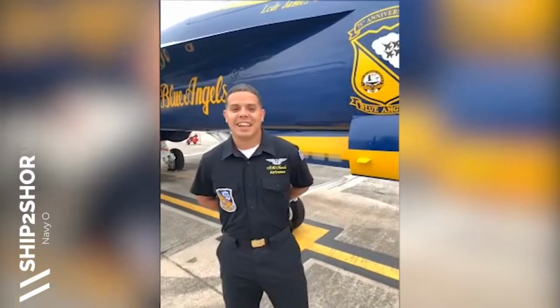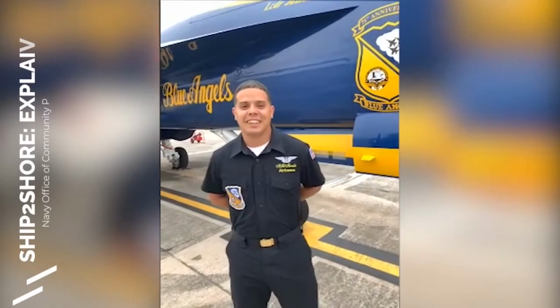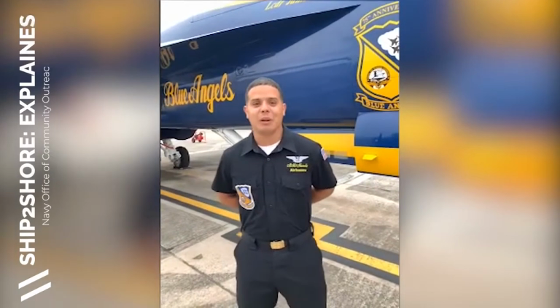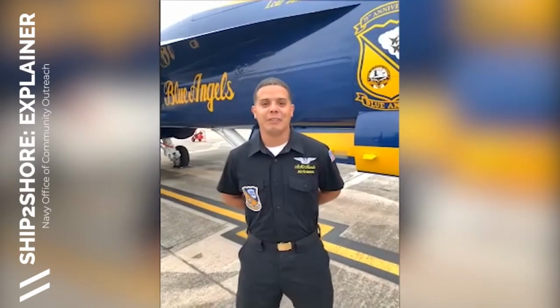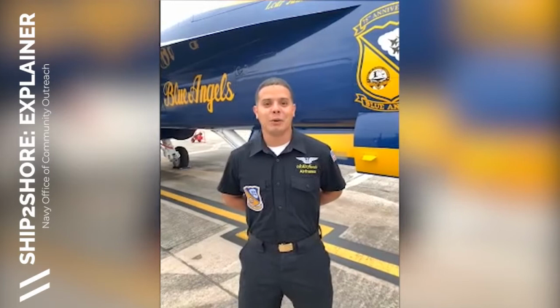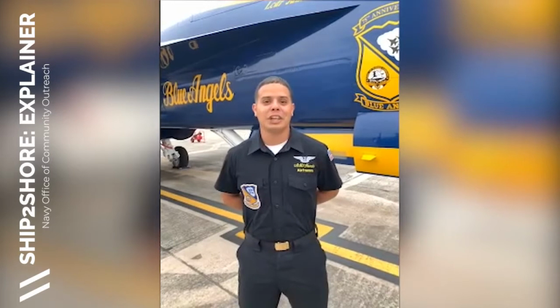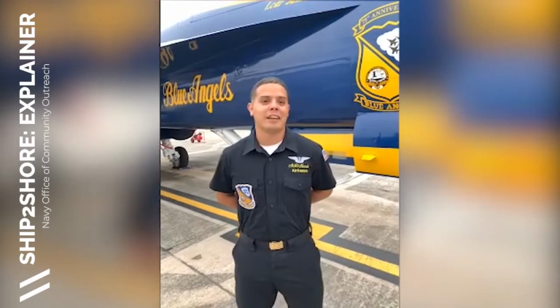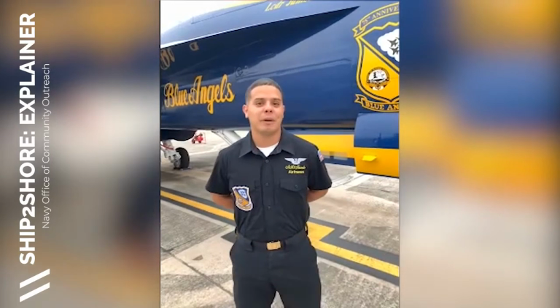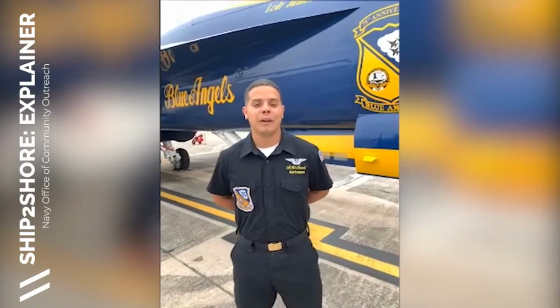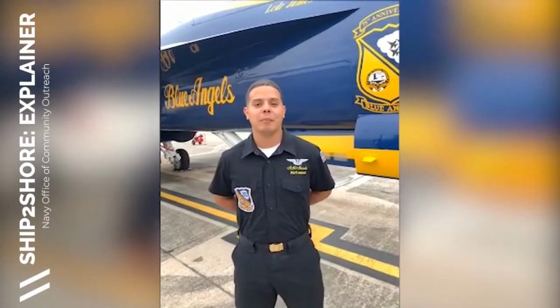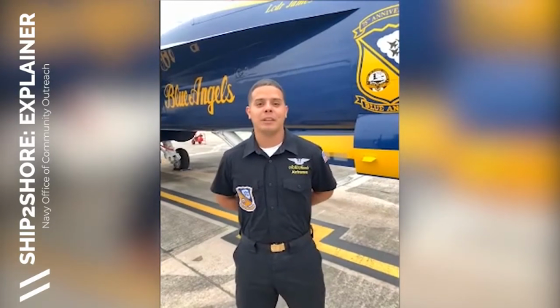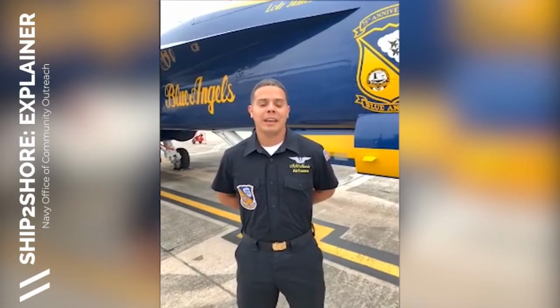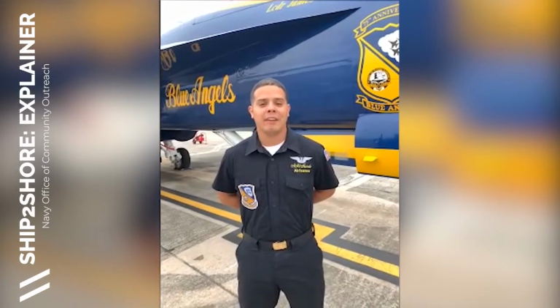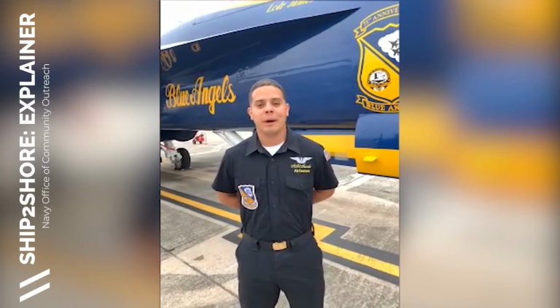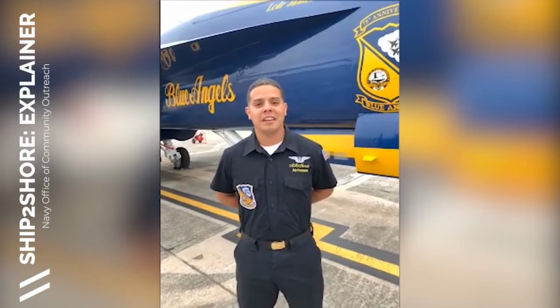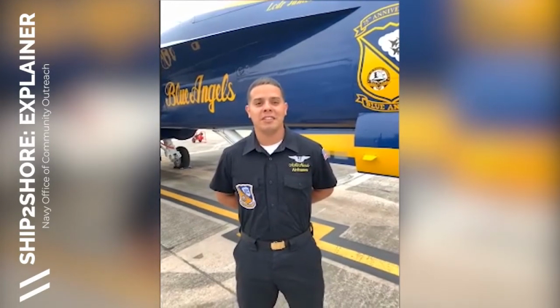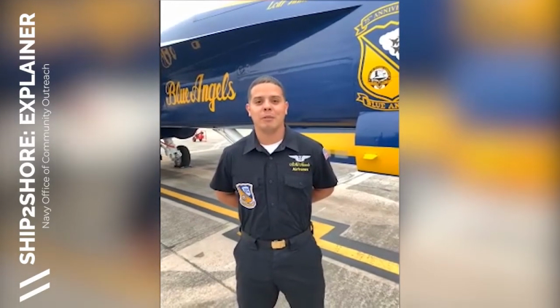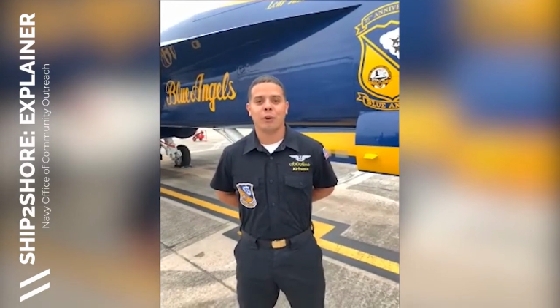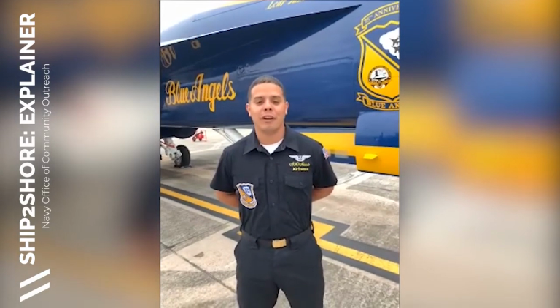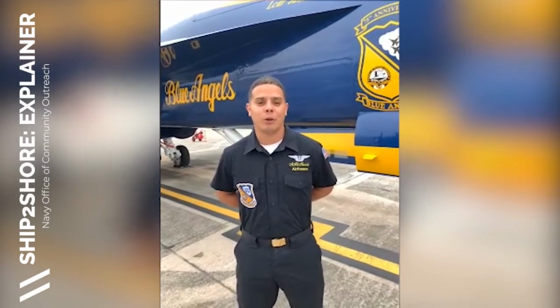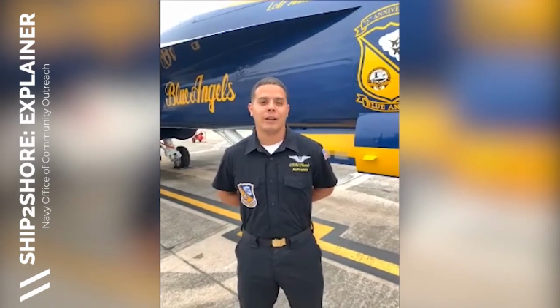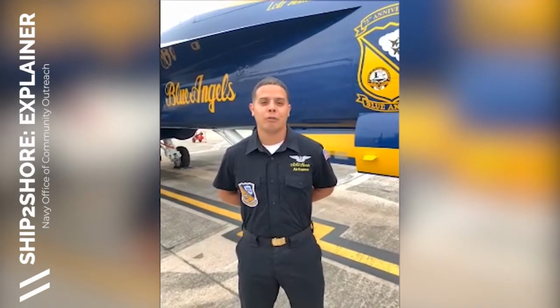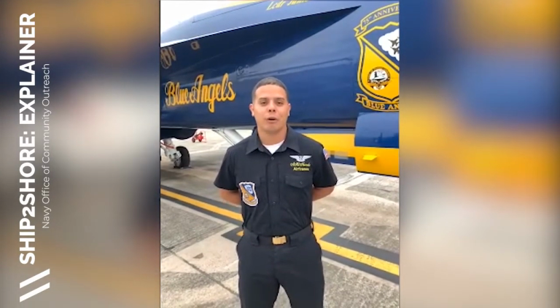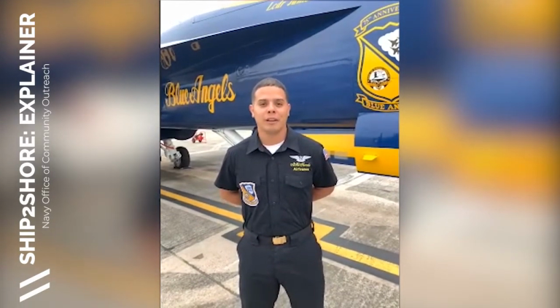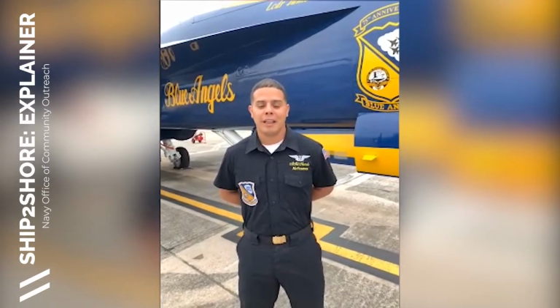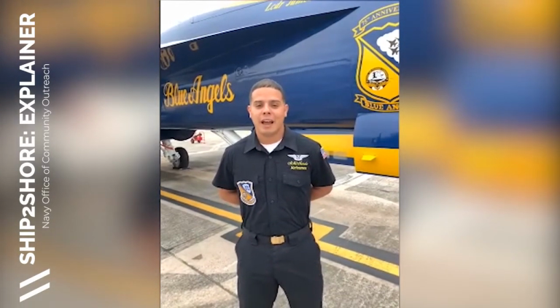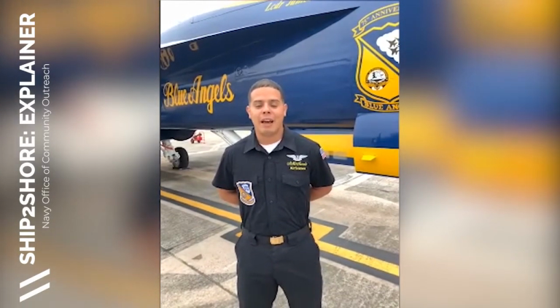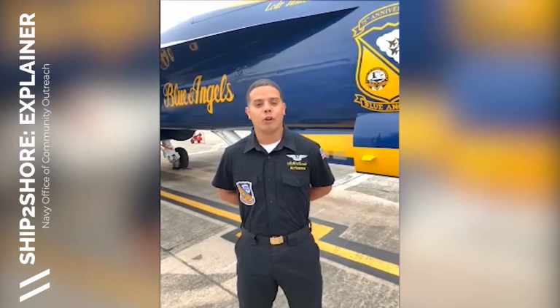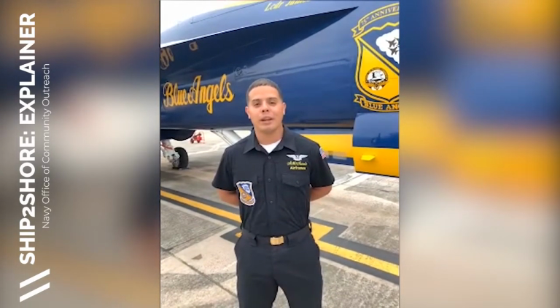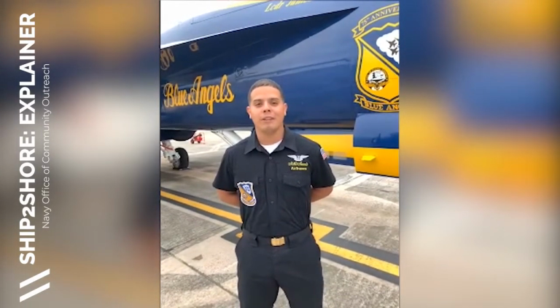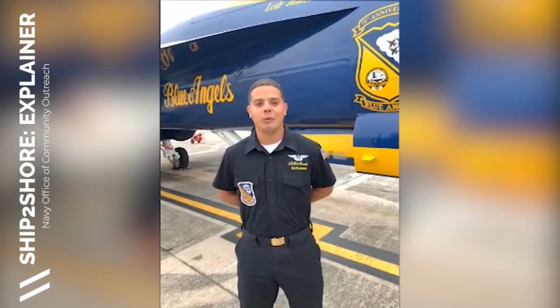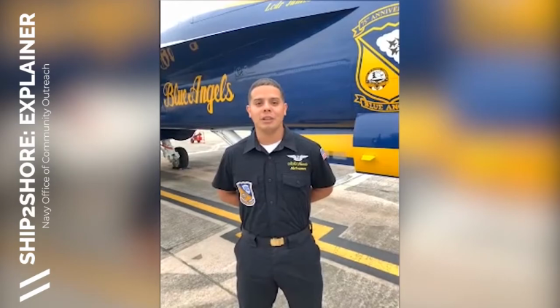I just want to give a quick shout out to my family and everybody in Kissimmee, Florida, and Orlando, Florida. Have a great Navy week.